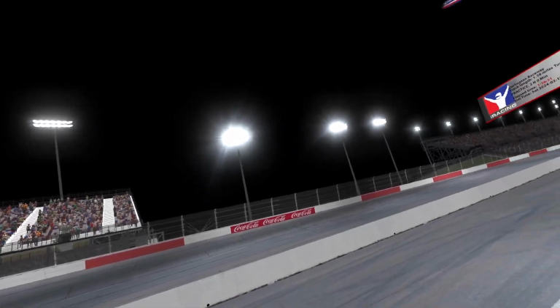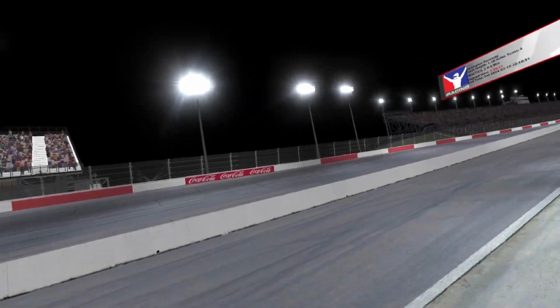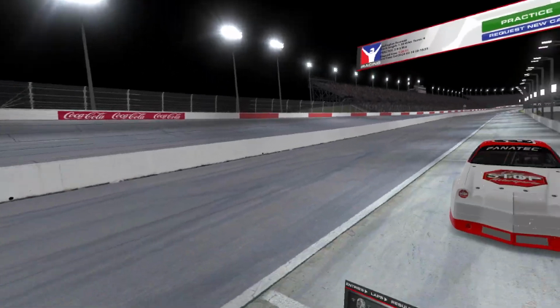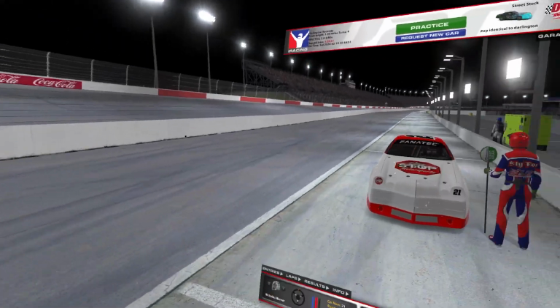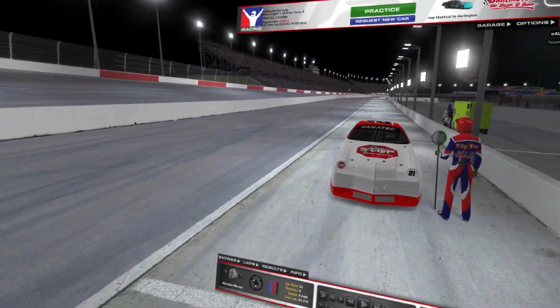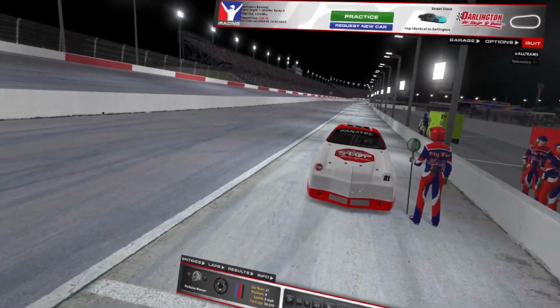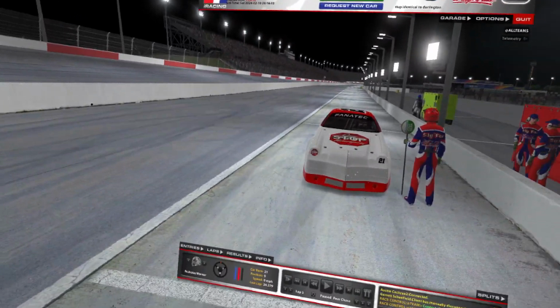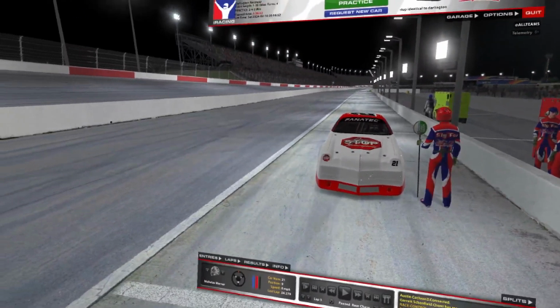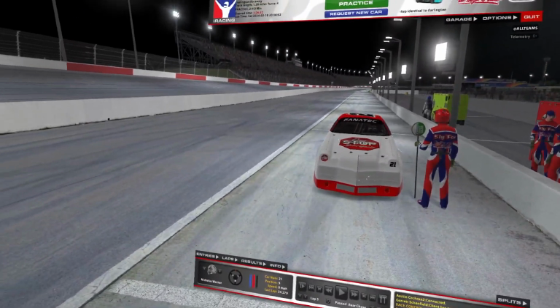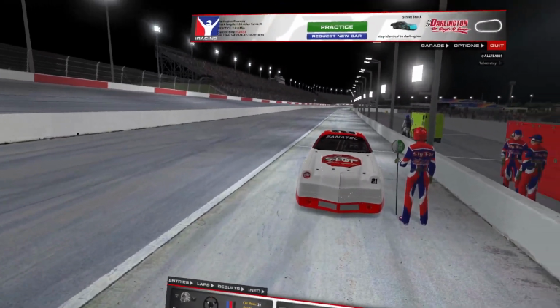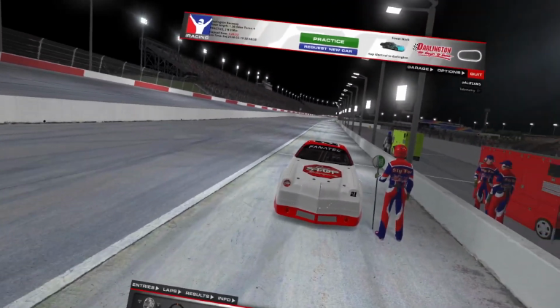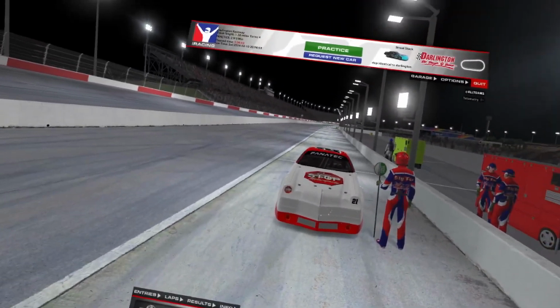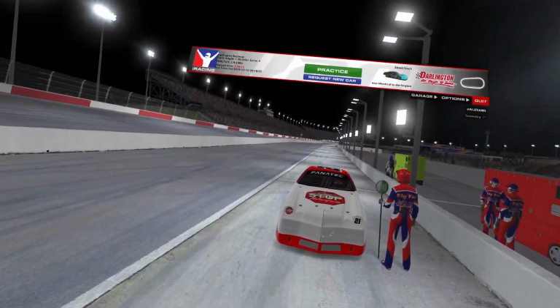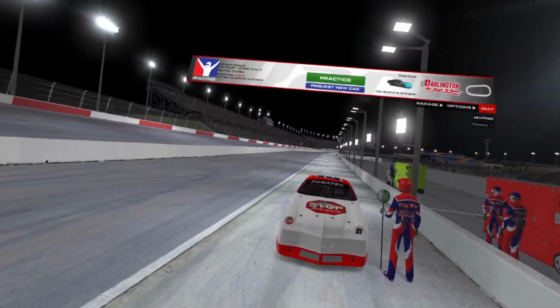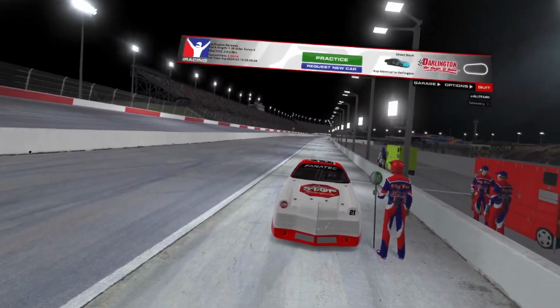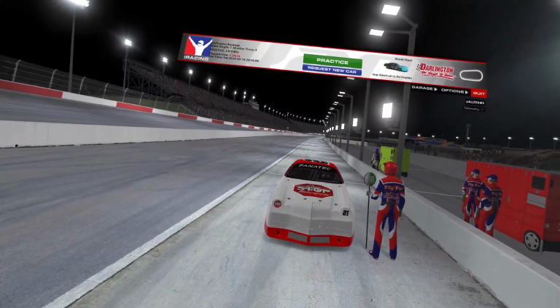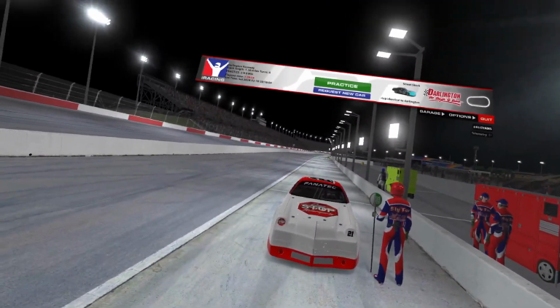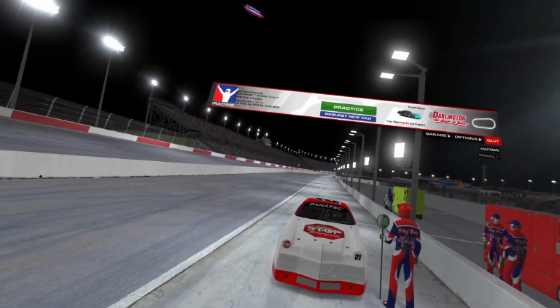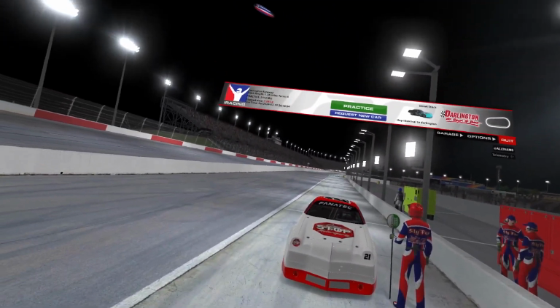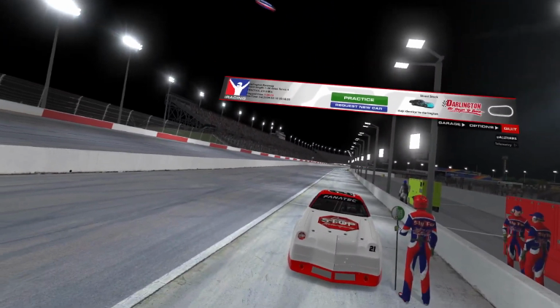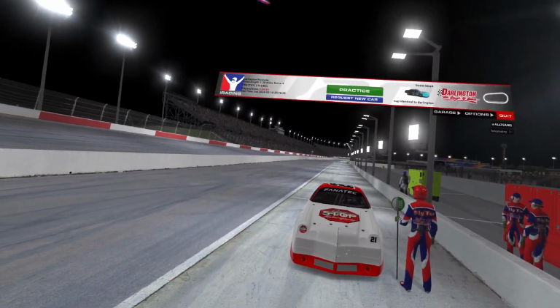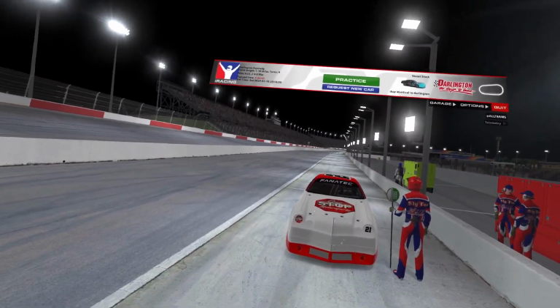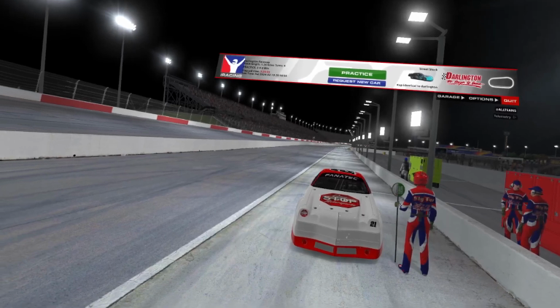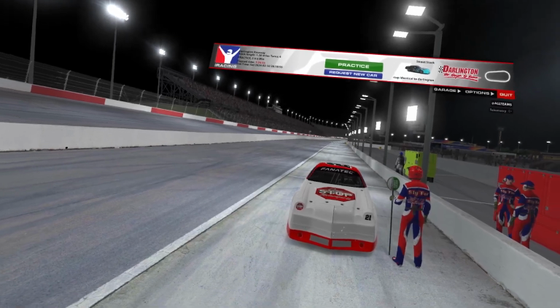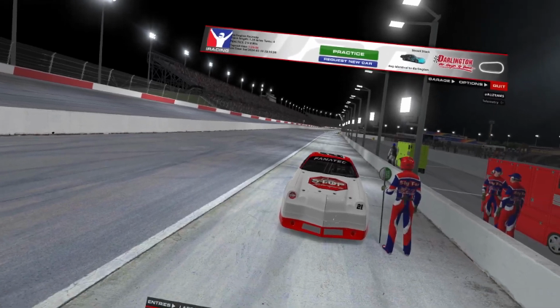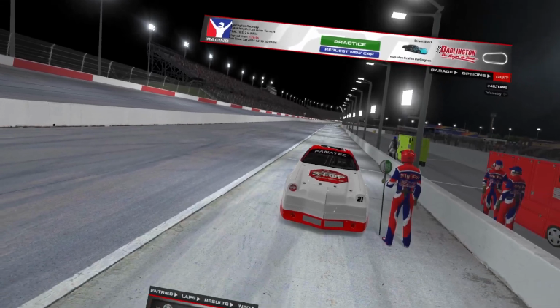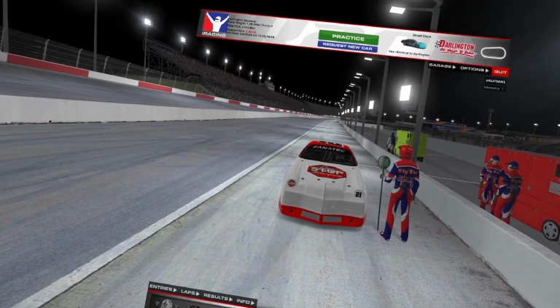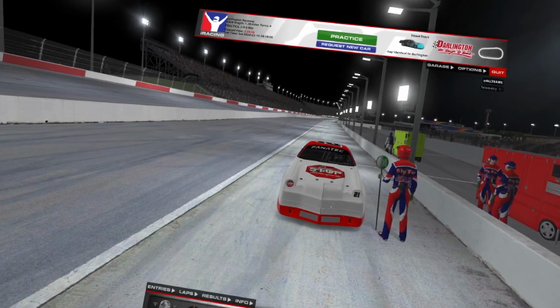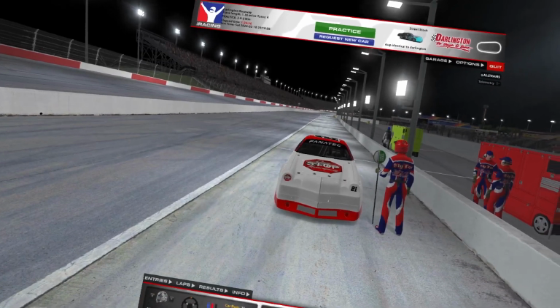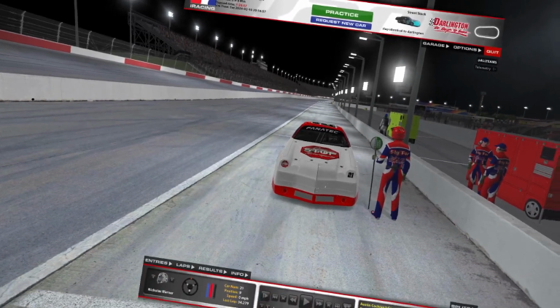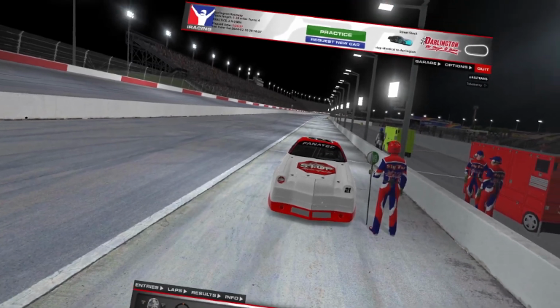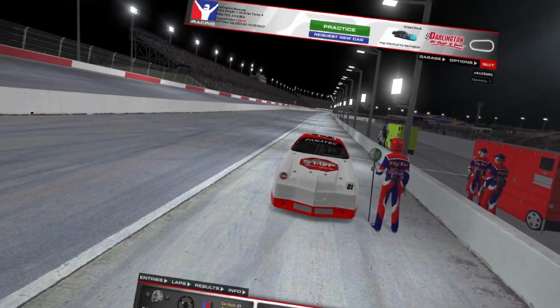Welcome back, y'all. Slyo Fox Racing here, getting ready to do a practice session at Darlington in the Street Stocks.